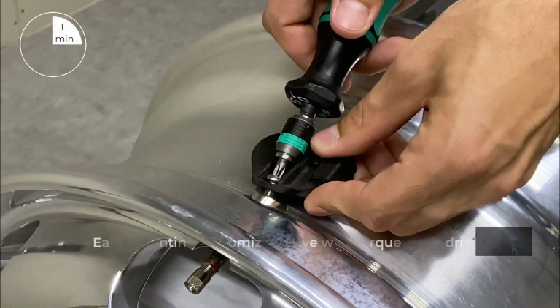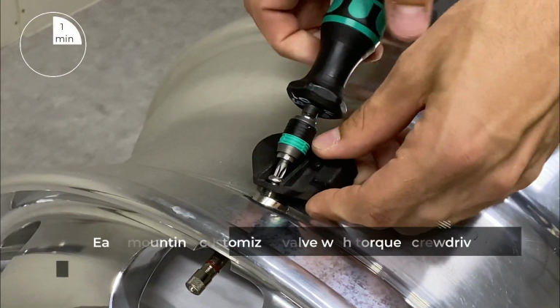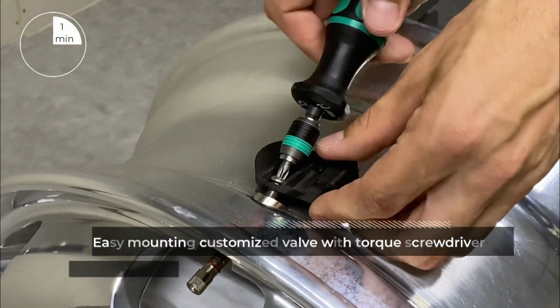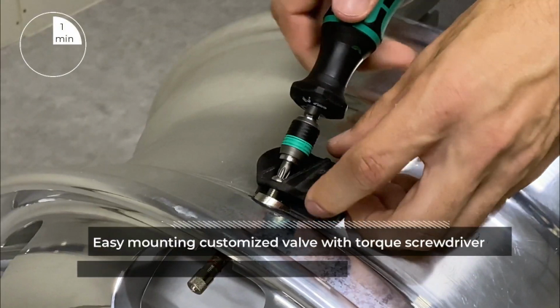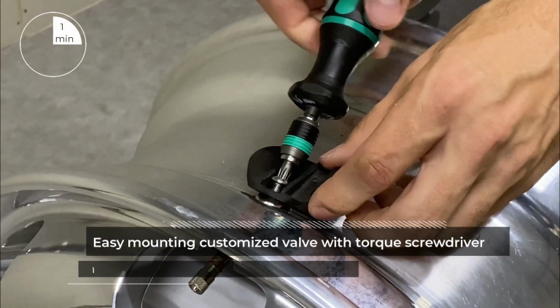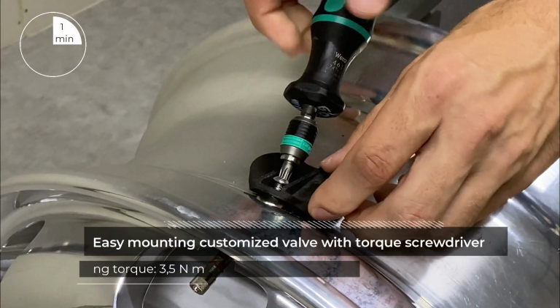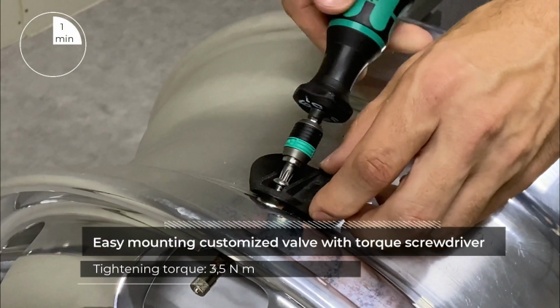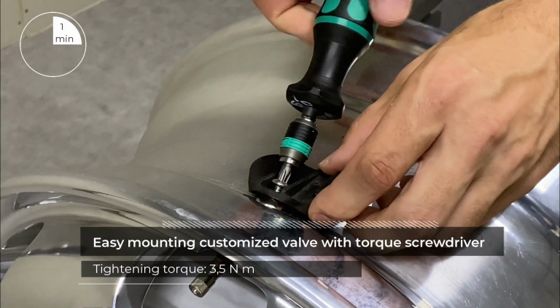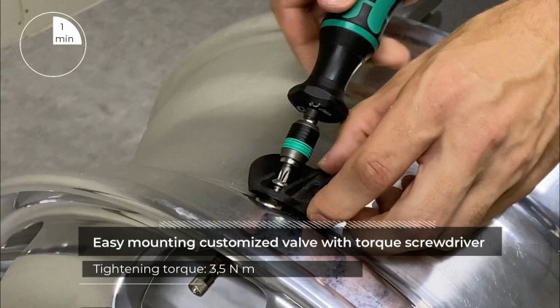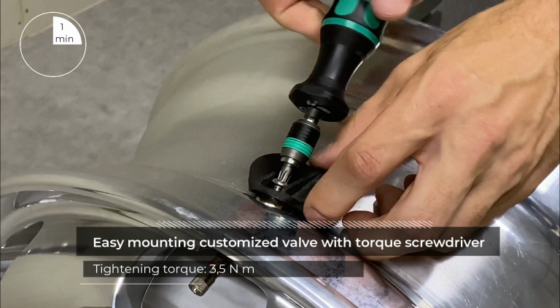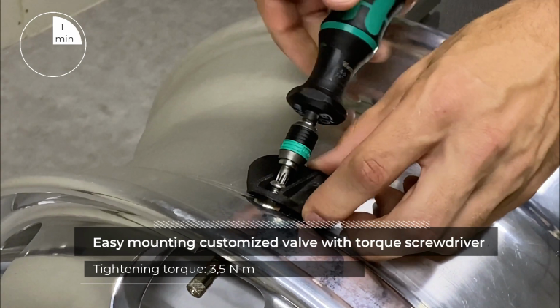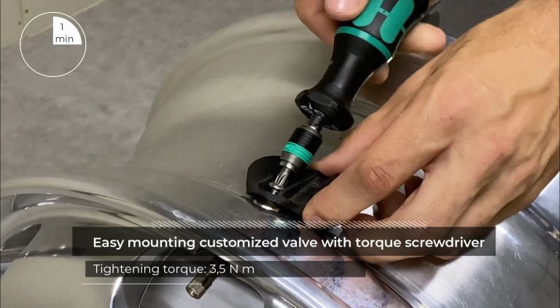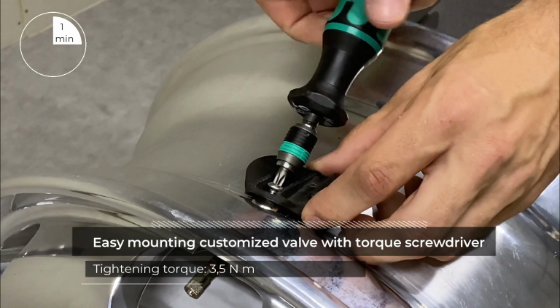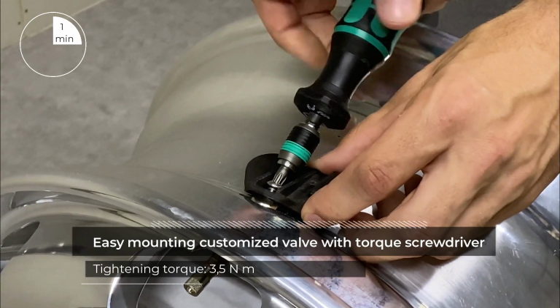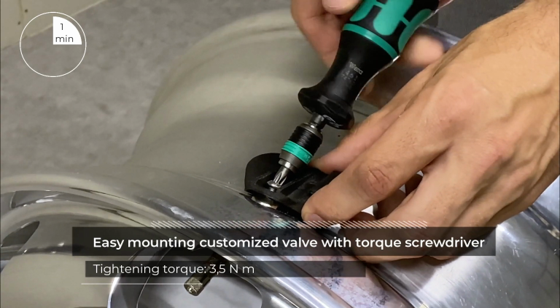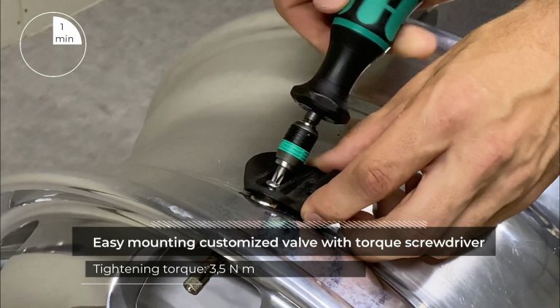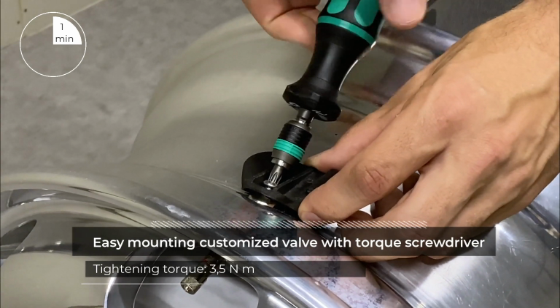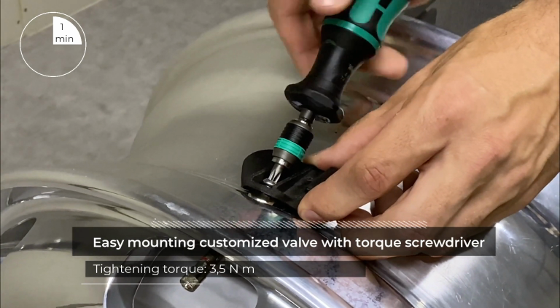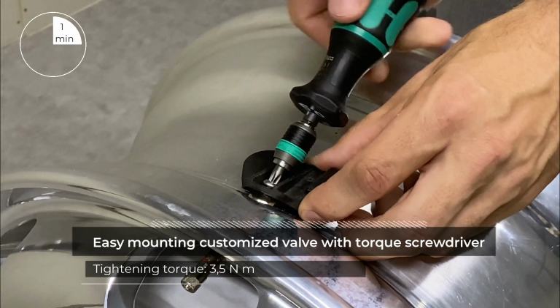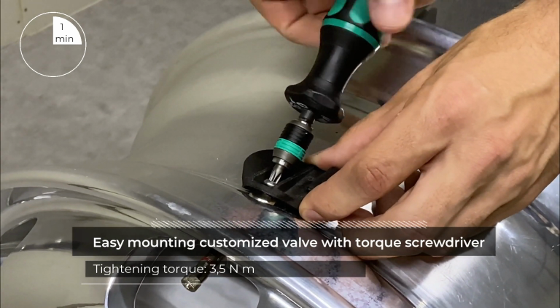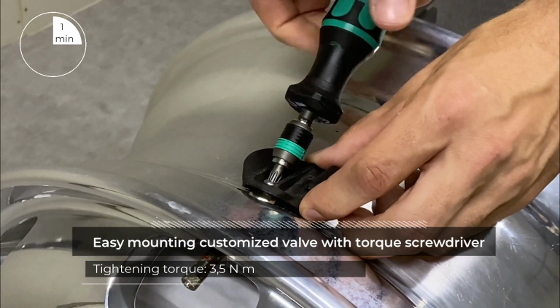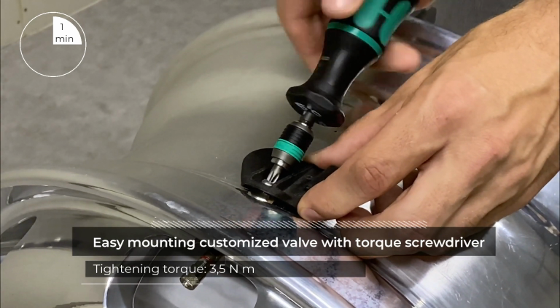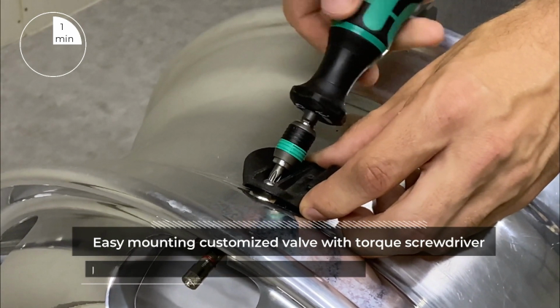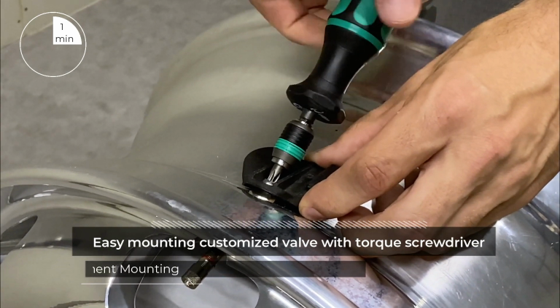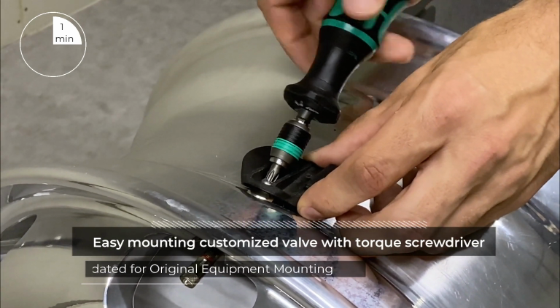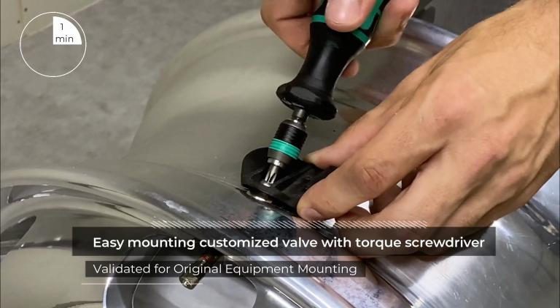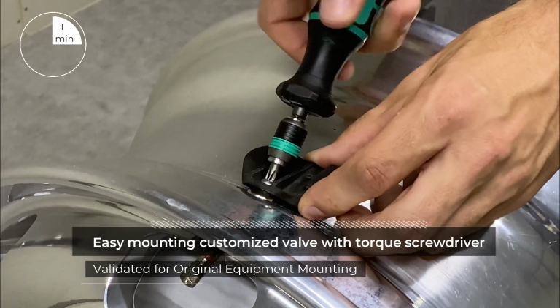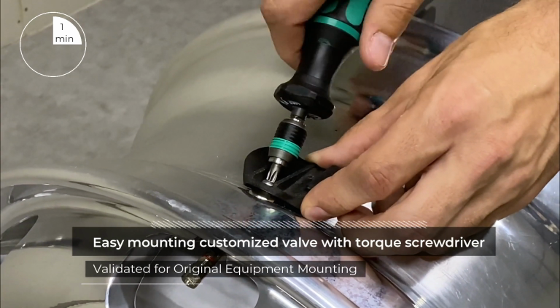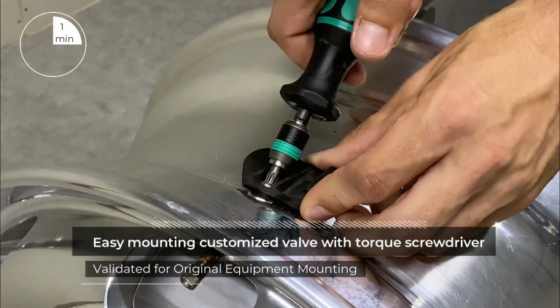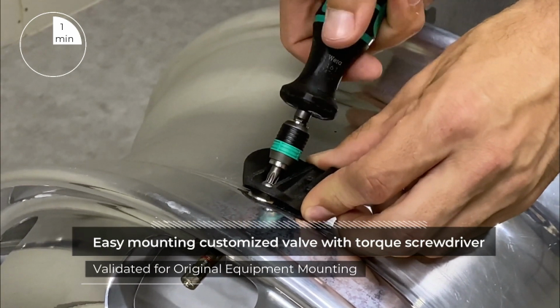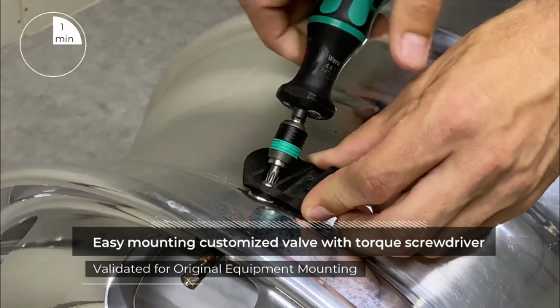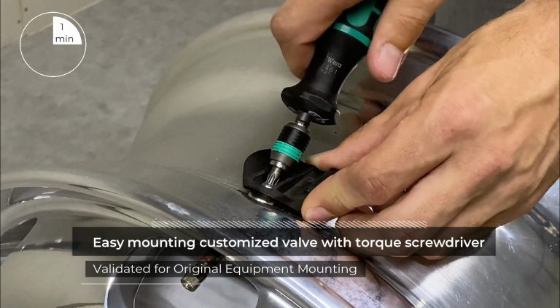Validated for original equipment, the valve sensor is a quick and easy mounting solution that only requires a torque screwdriver.